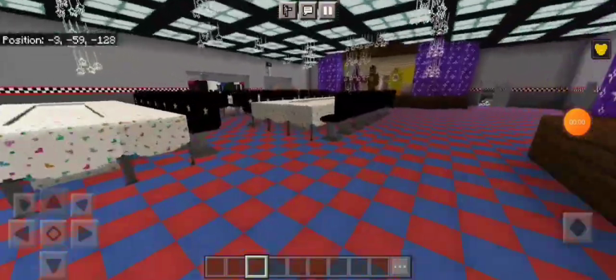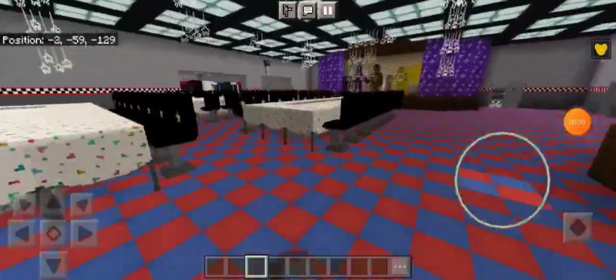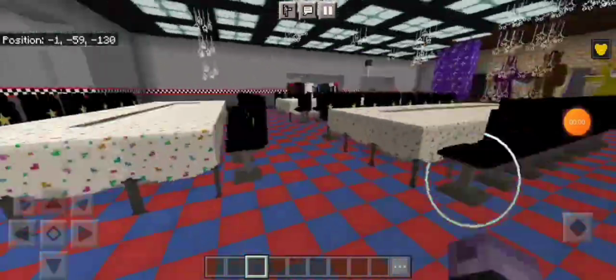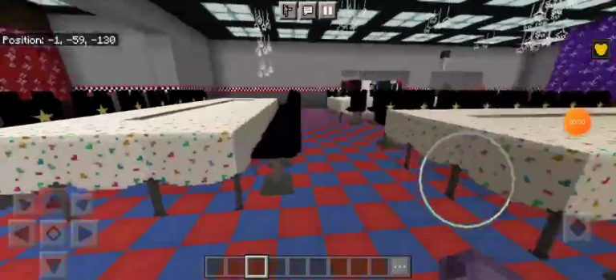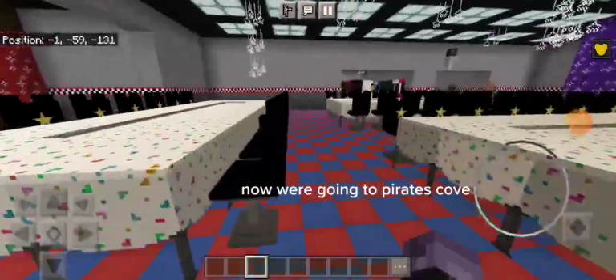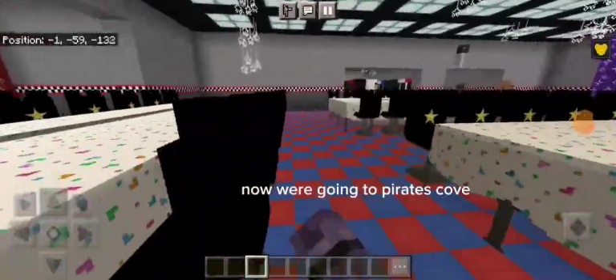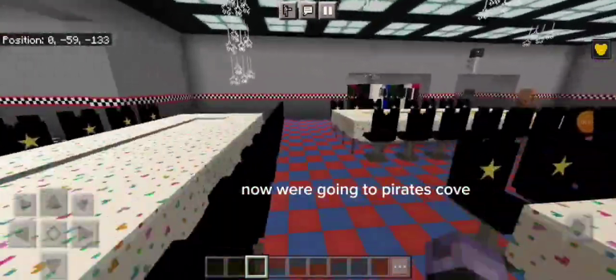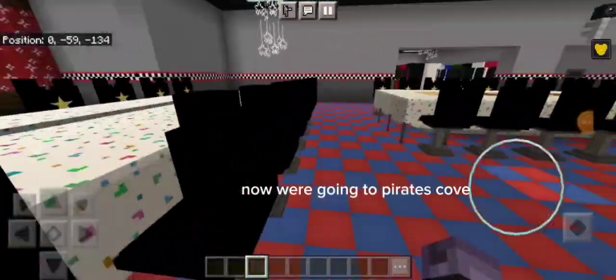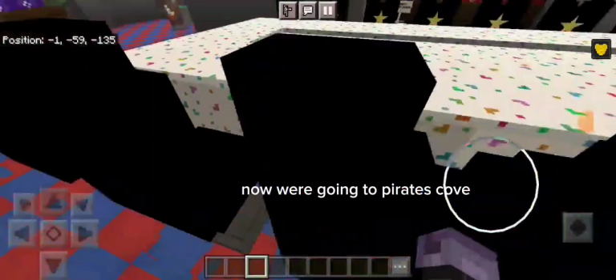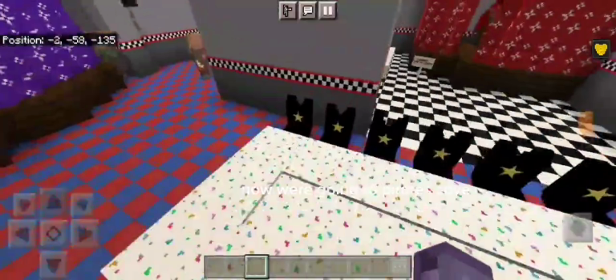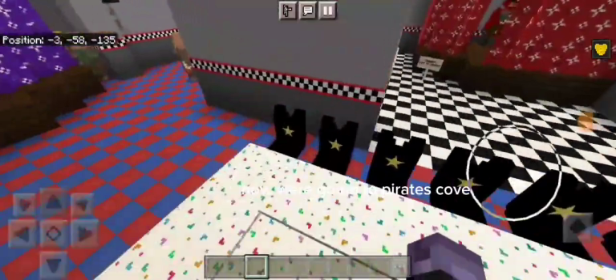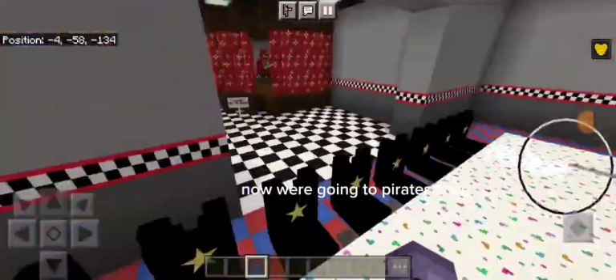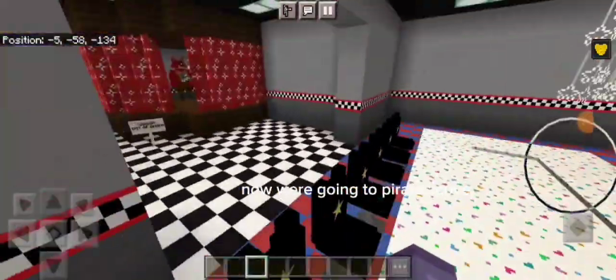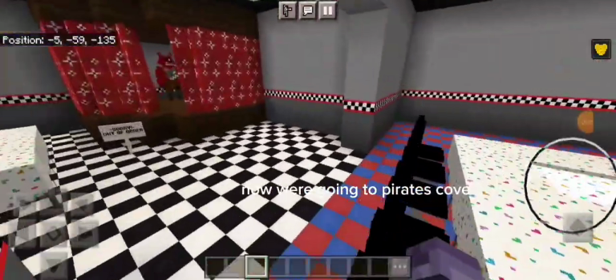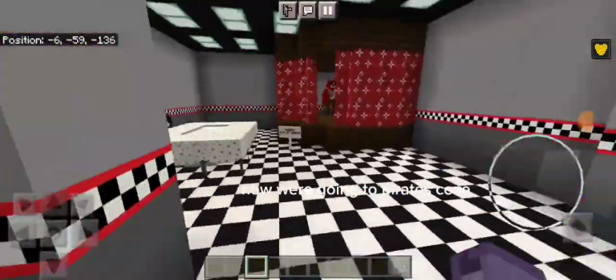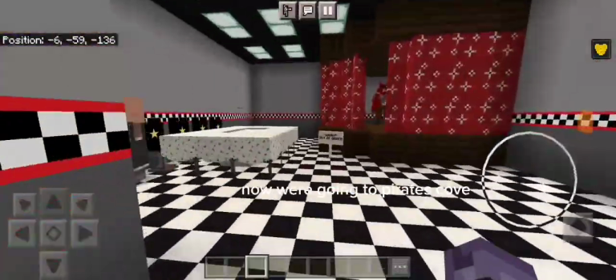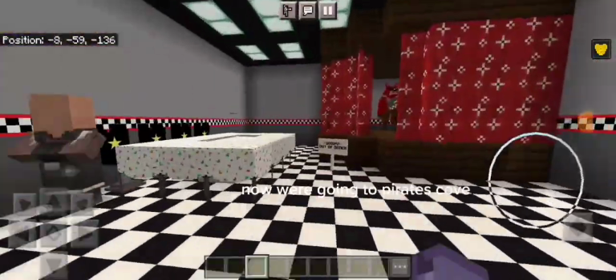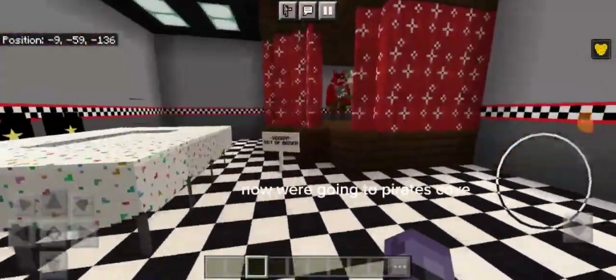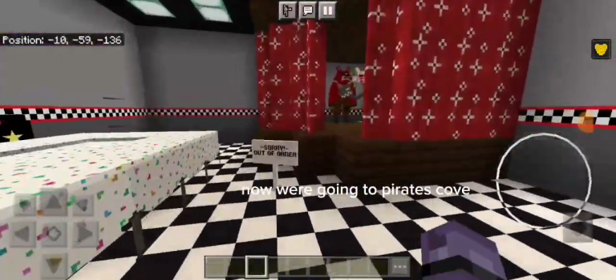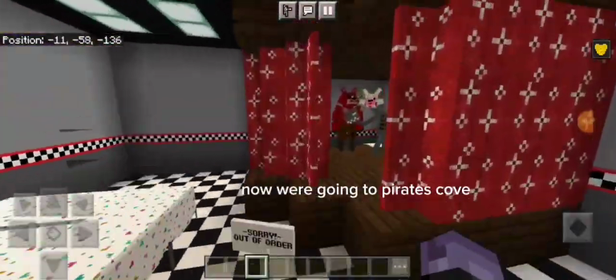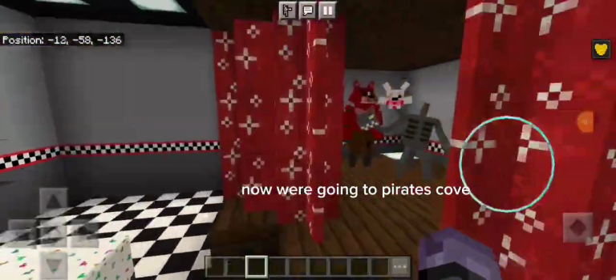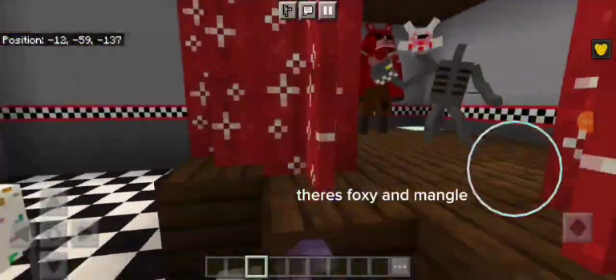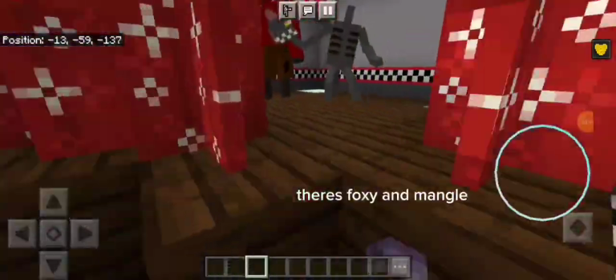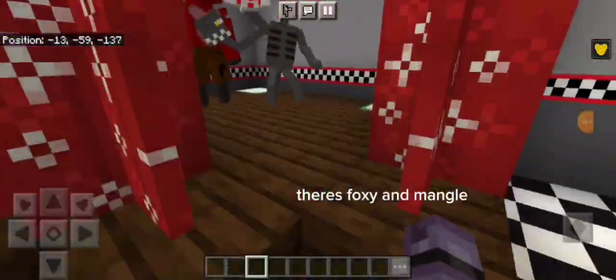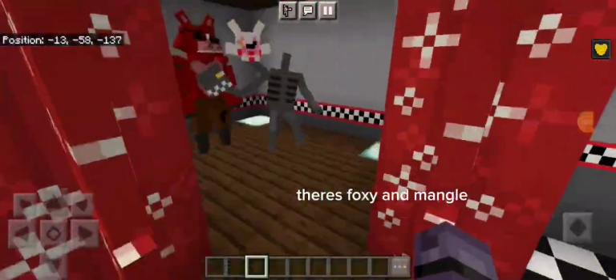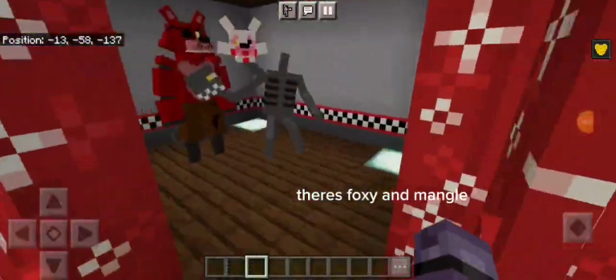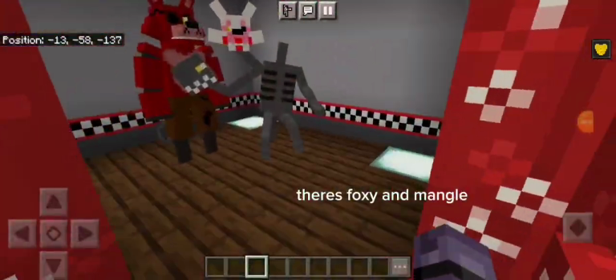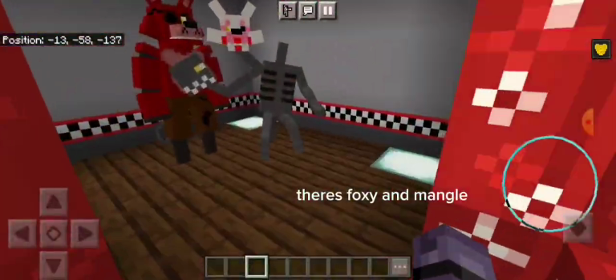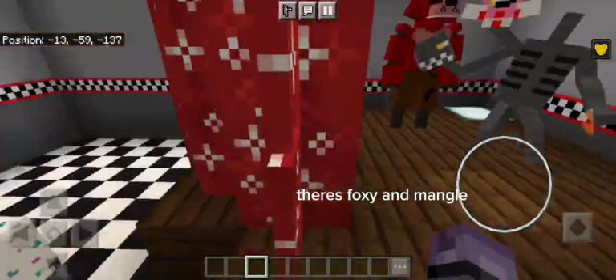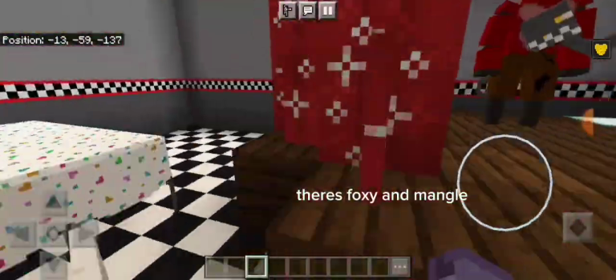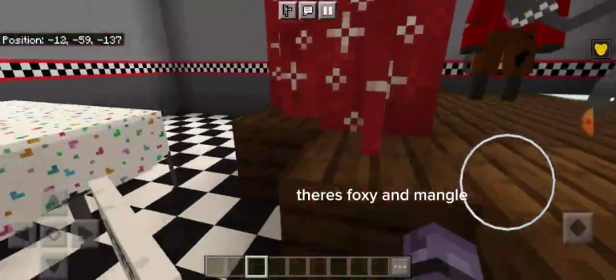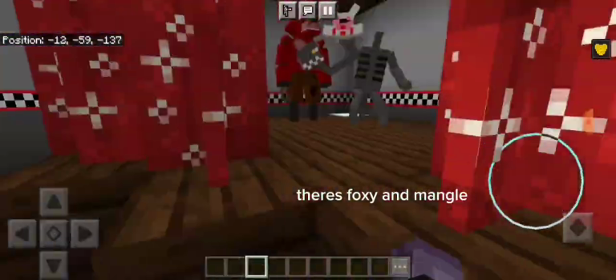Now we're going to Pirate's Cove. There's Foxy and Mangle.